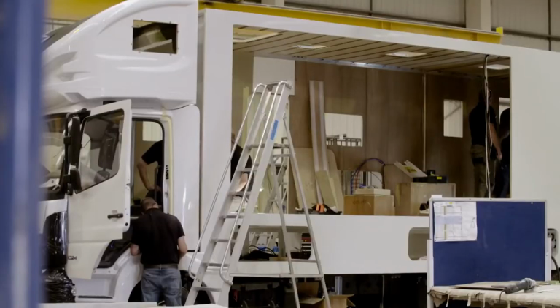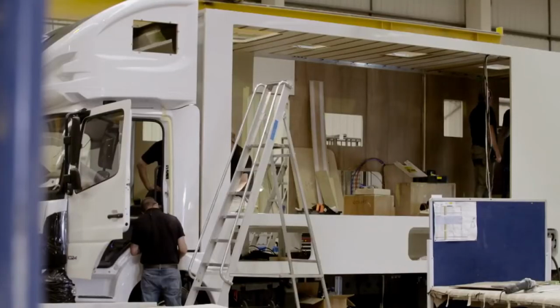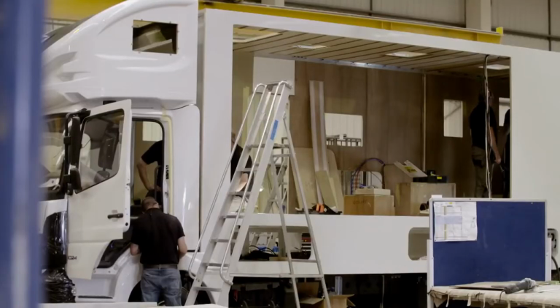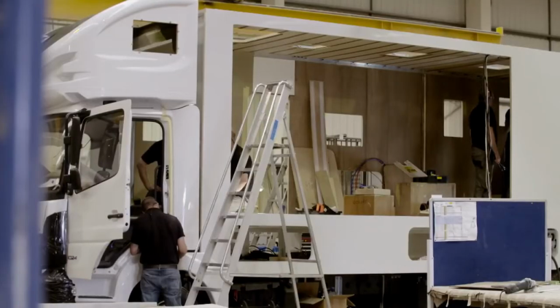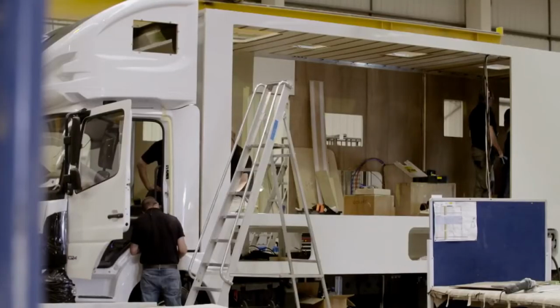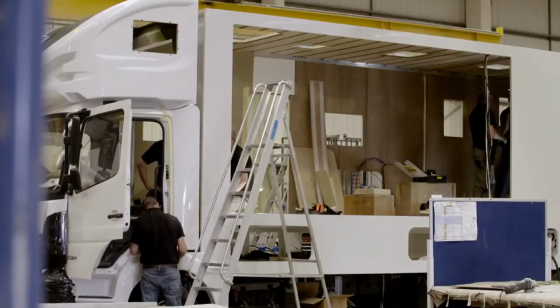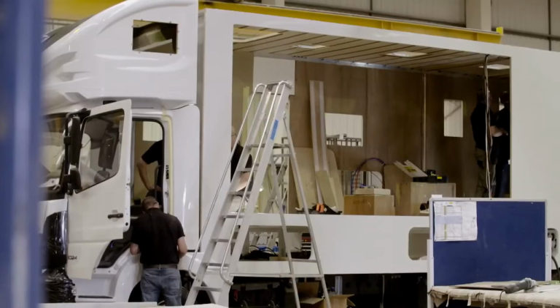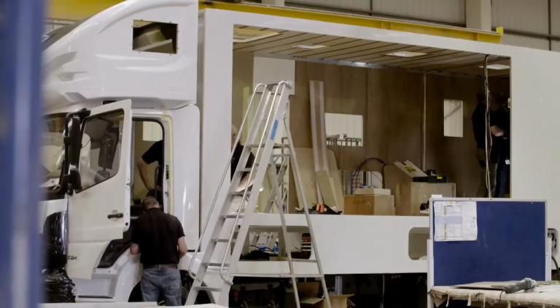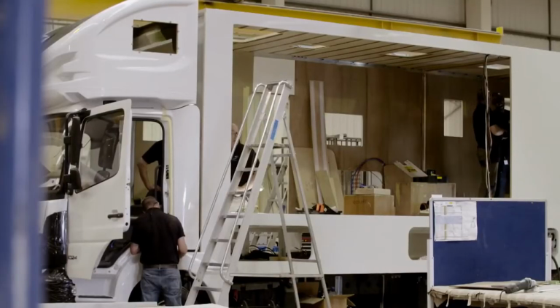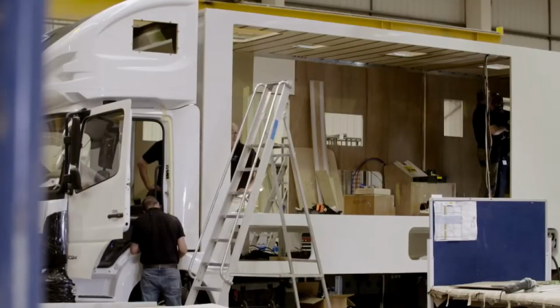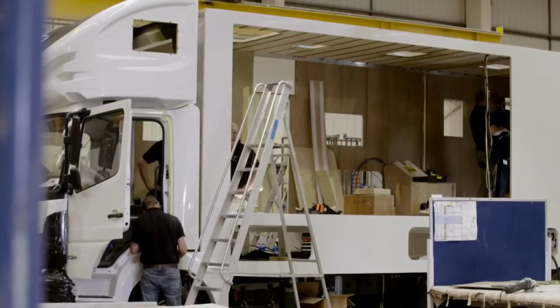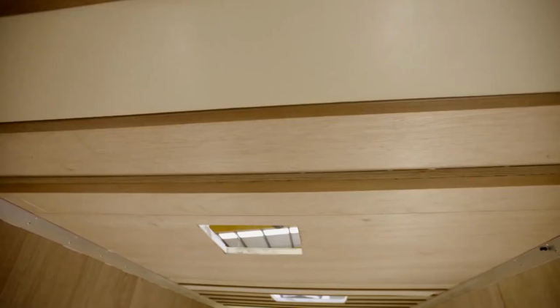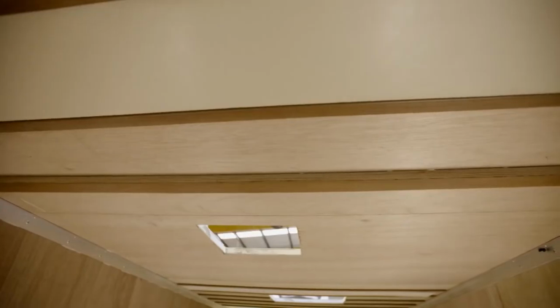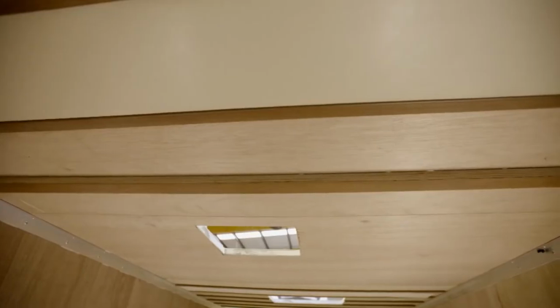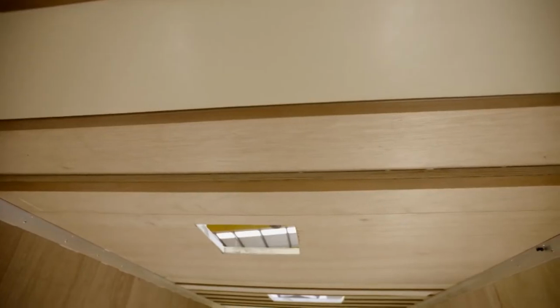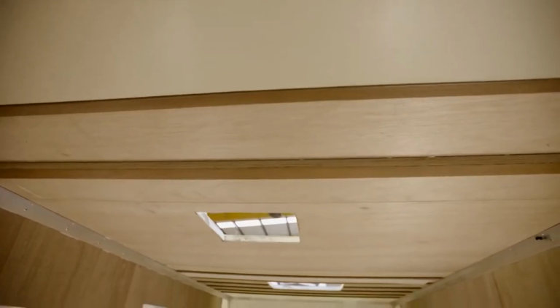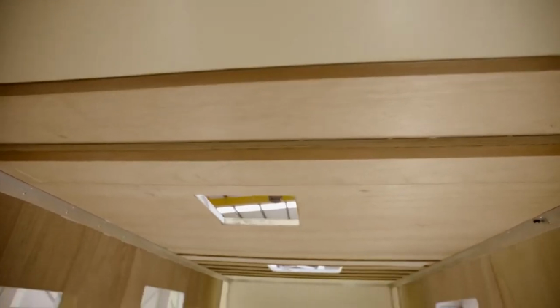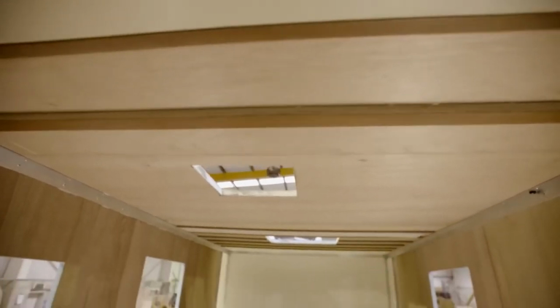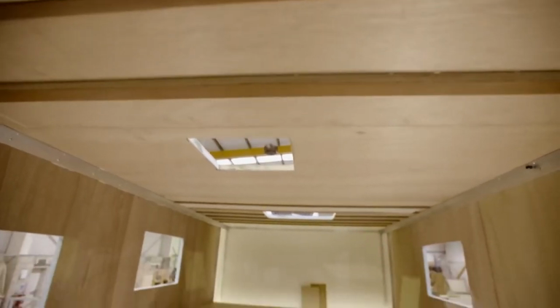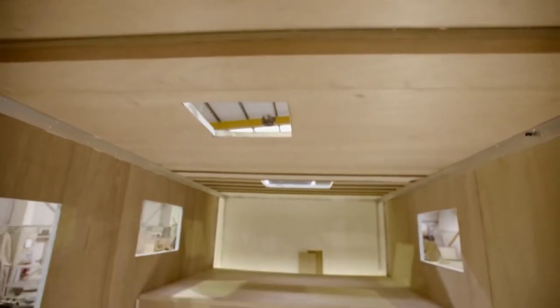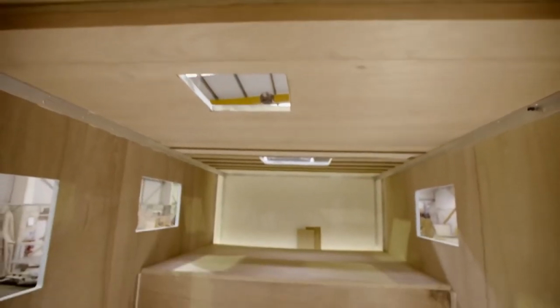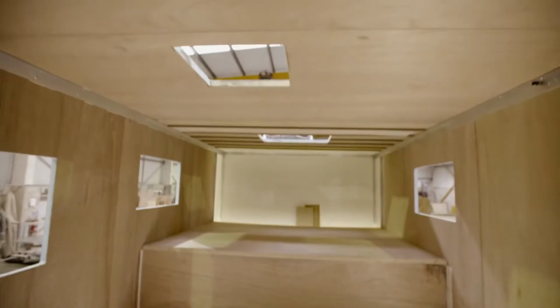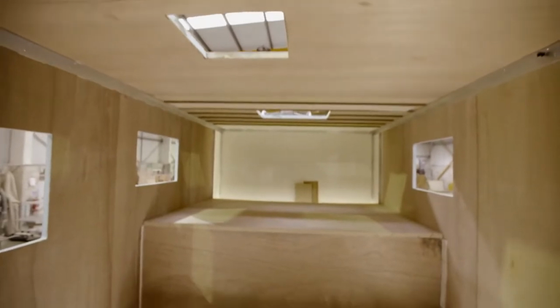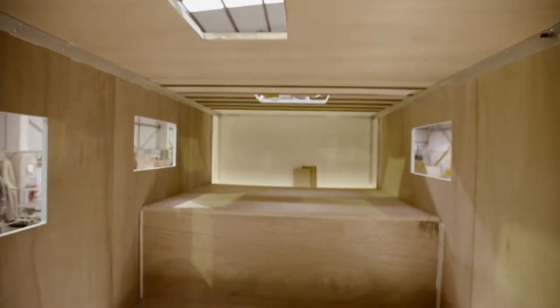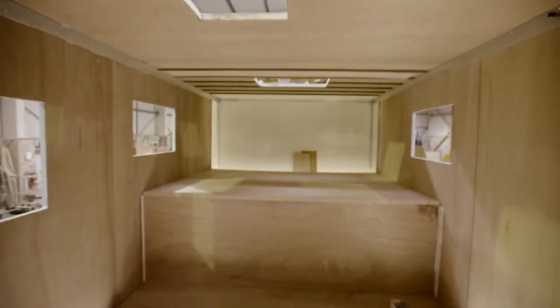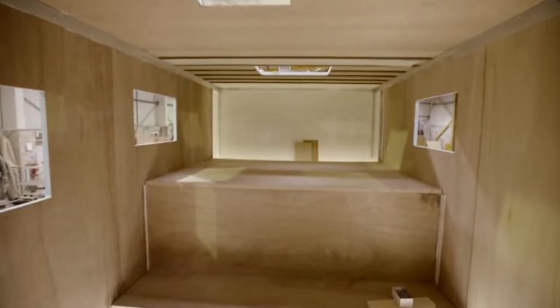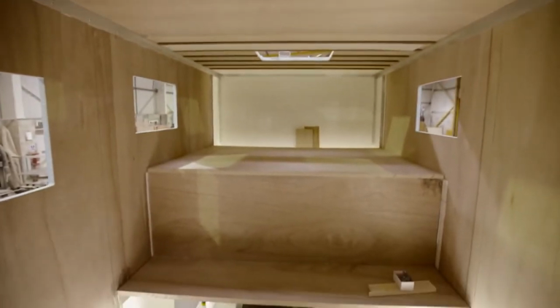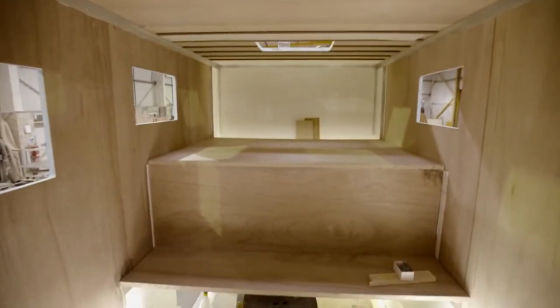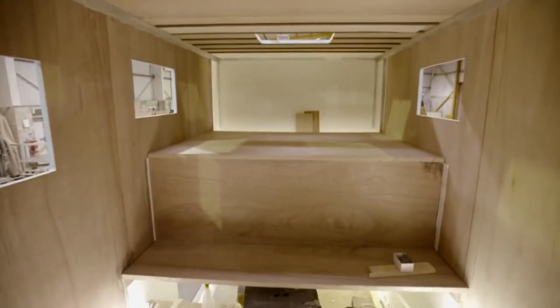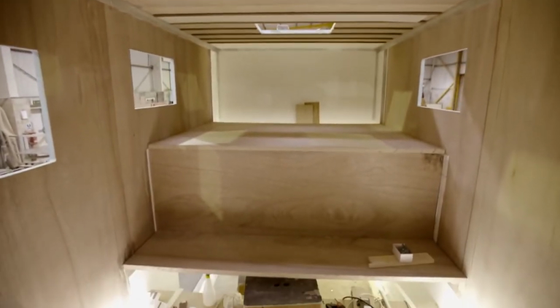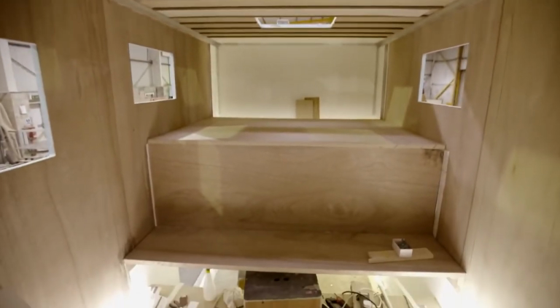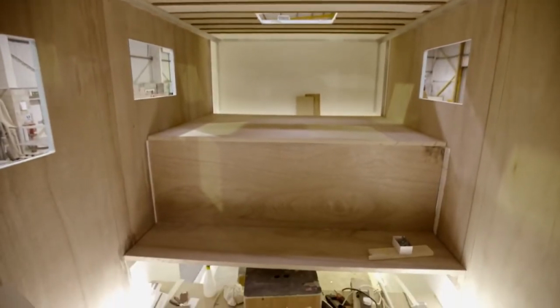Now that the walls, roof, and floor are in place, the next stage of the build is the interior.